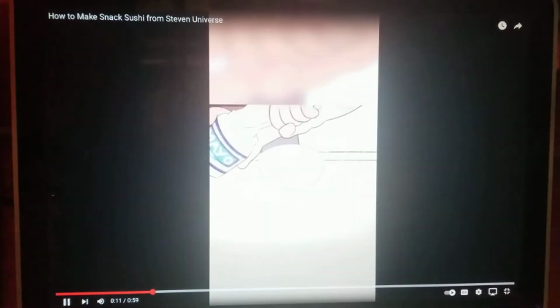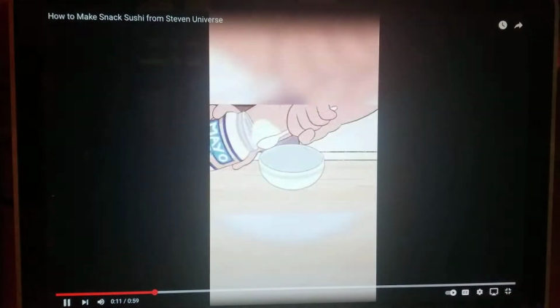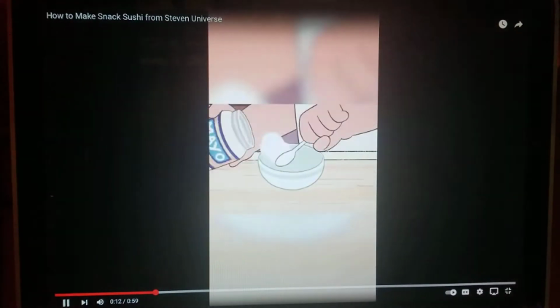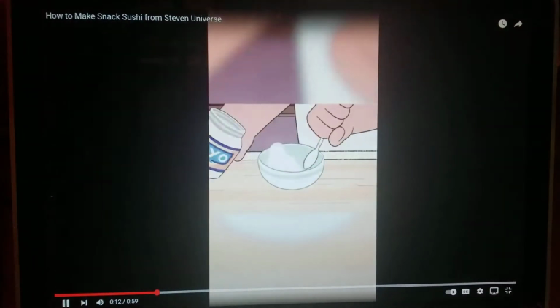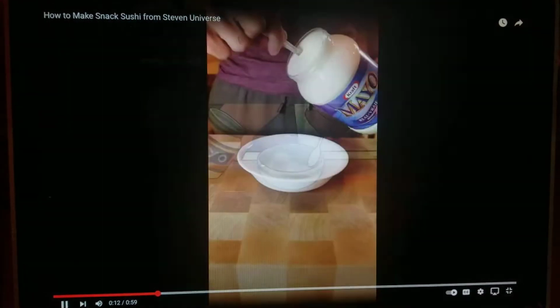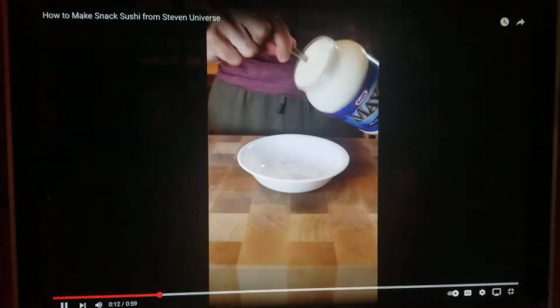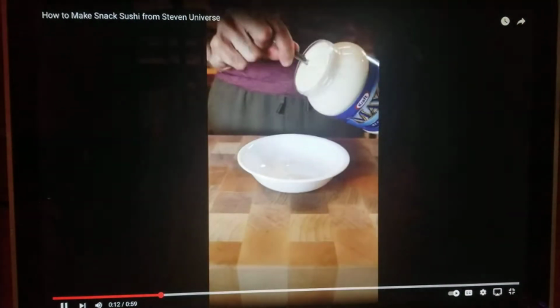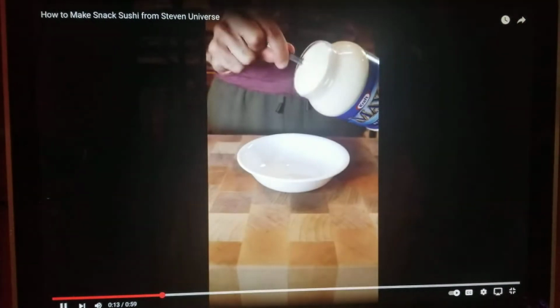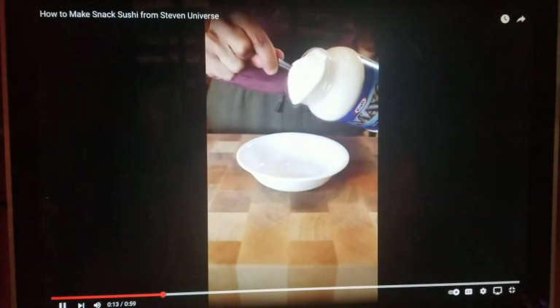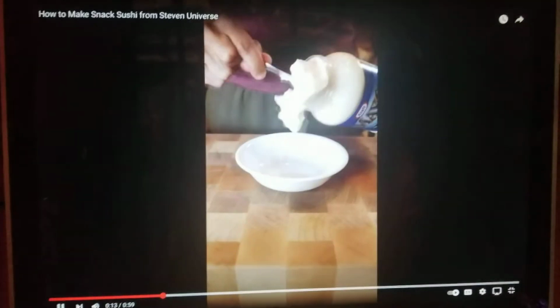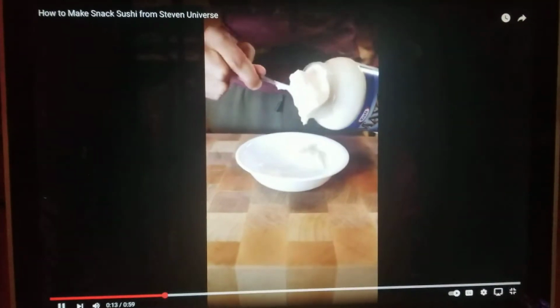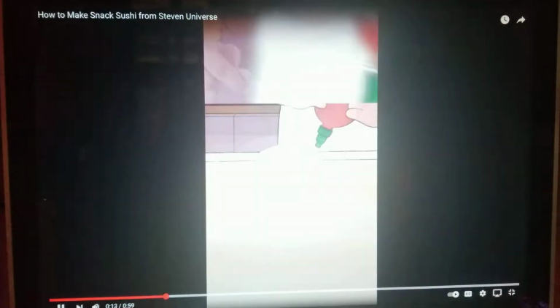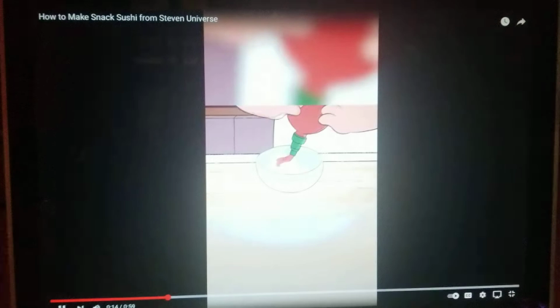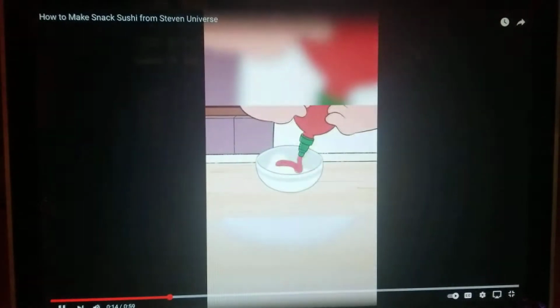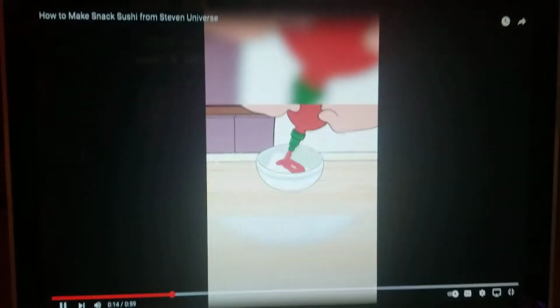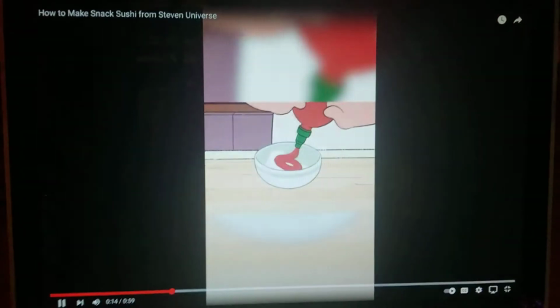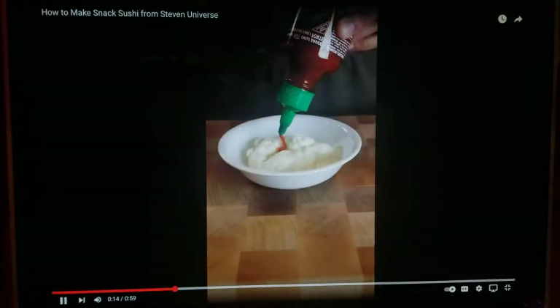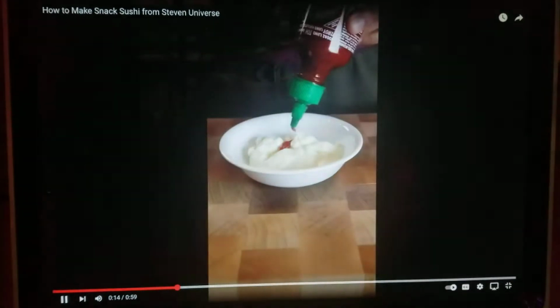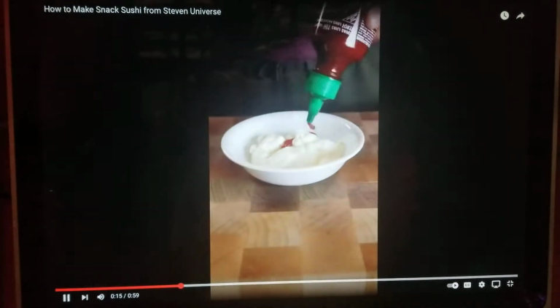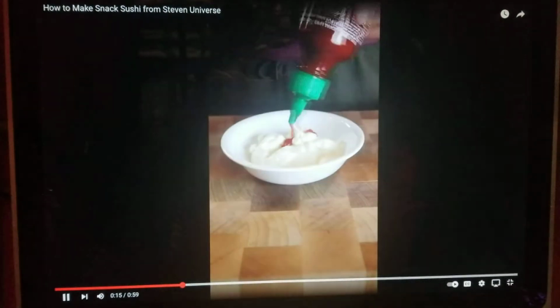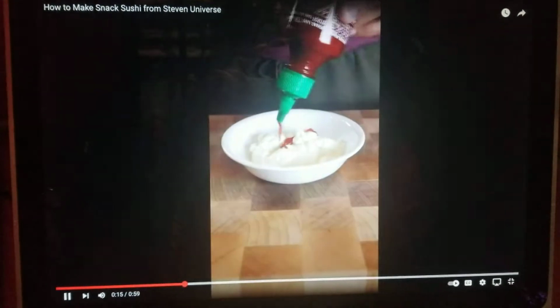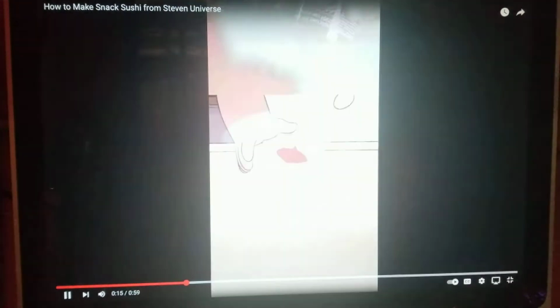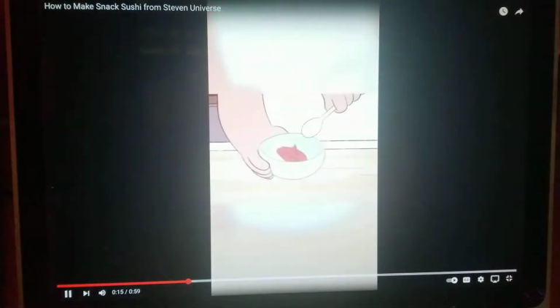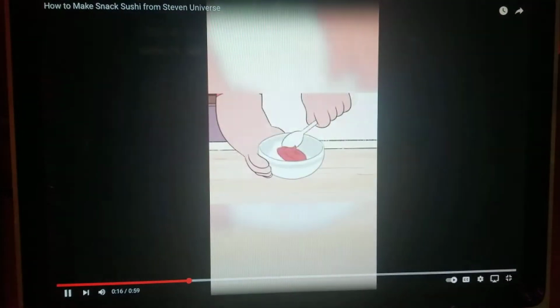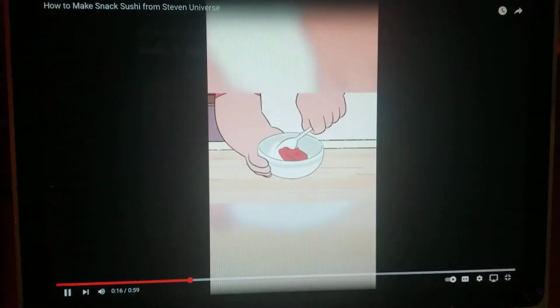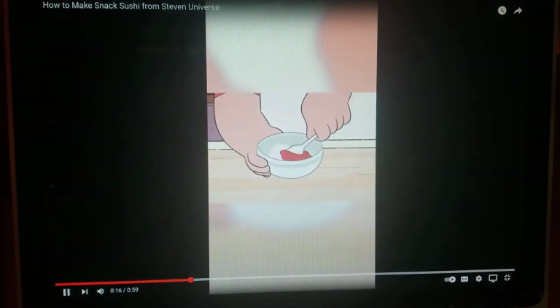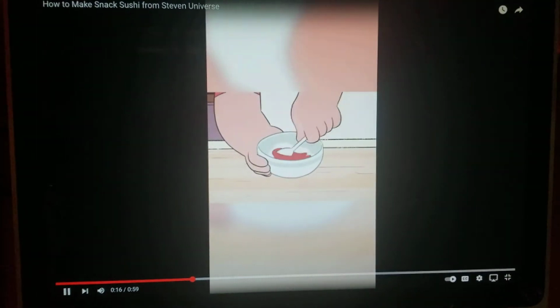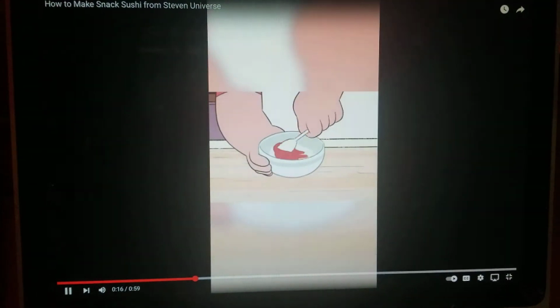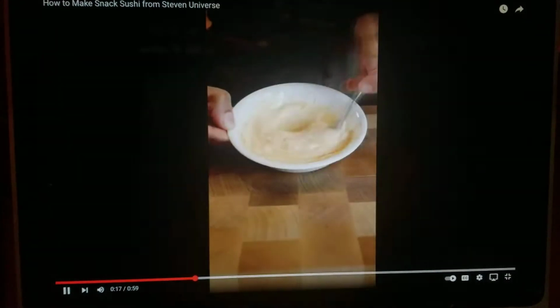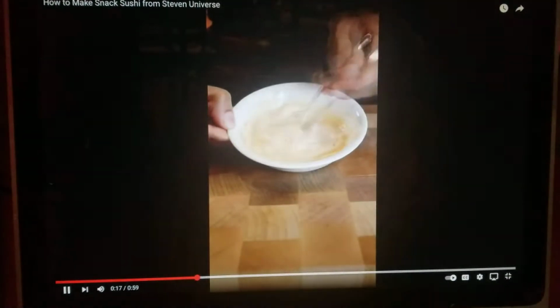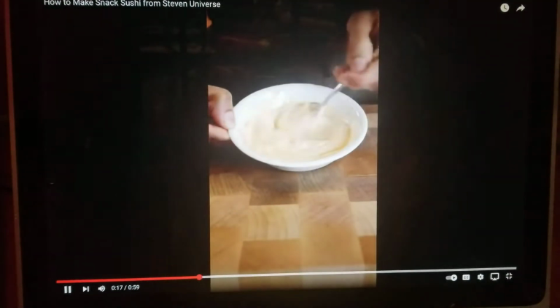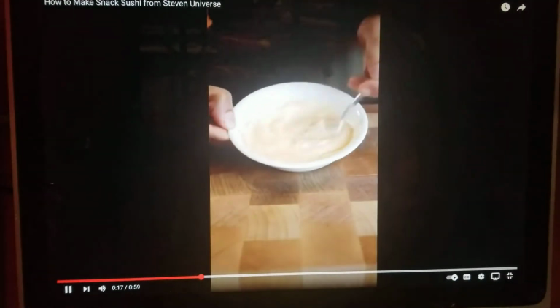In a bowl, combine mayonnaise and your favorite hot sauce to taste. I like it very spicy.